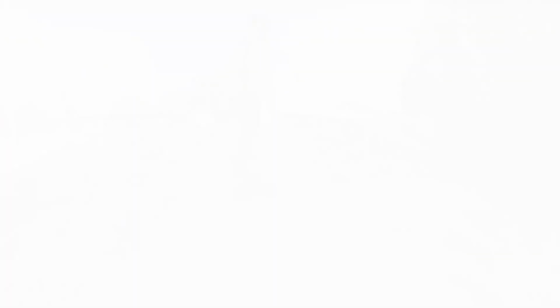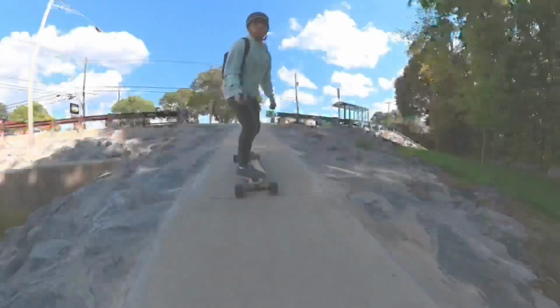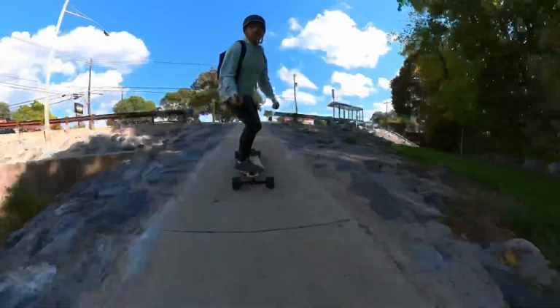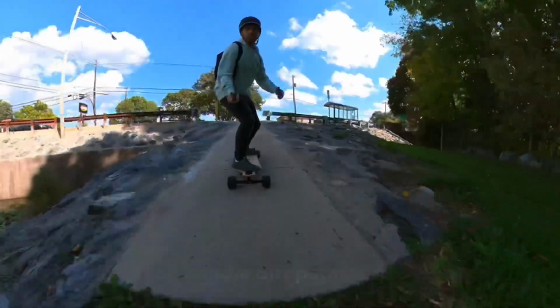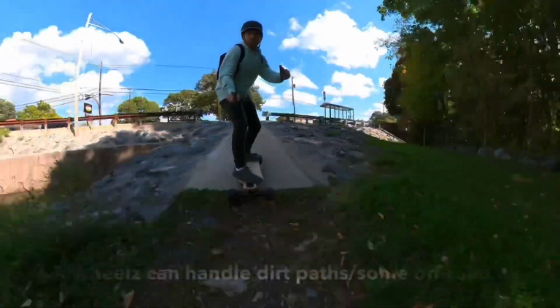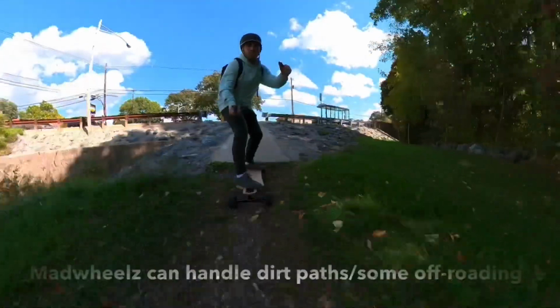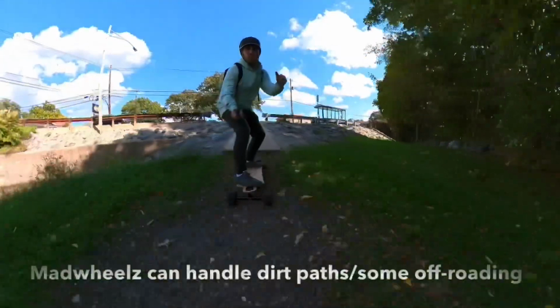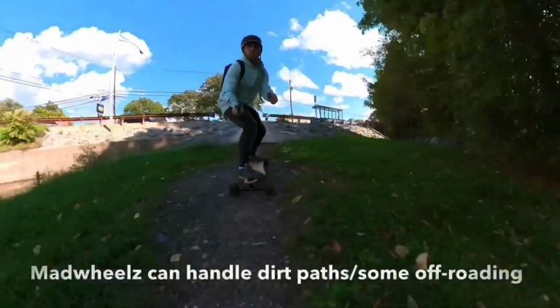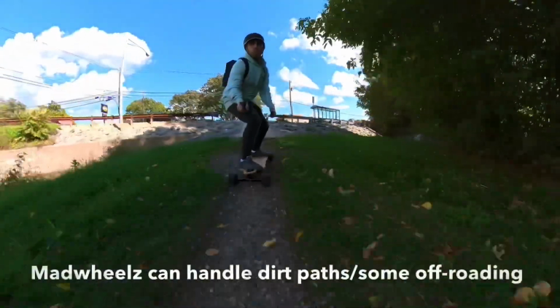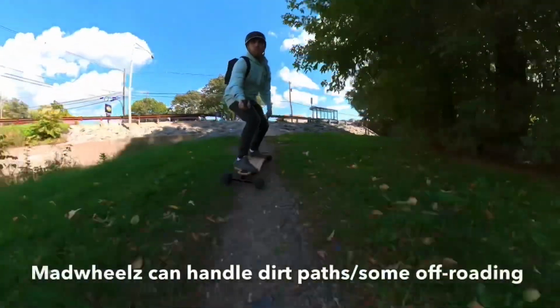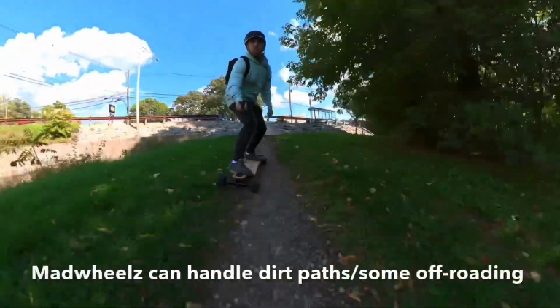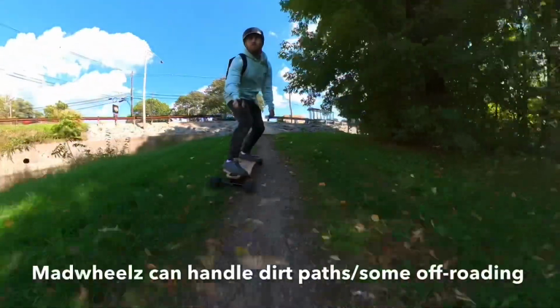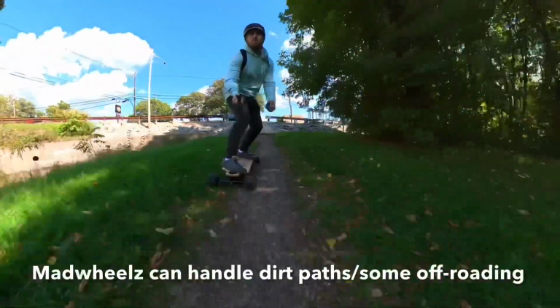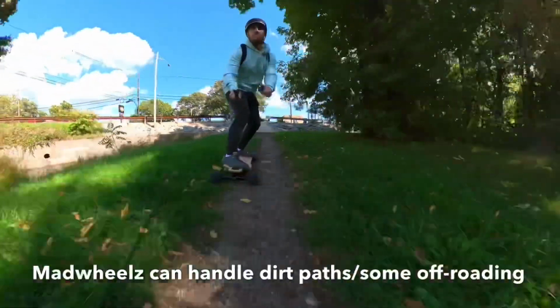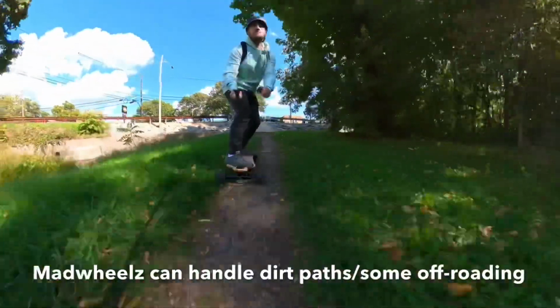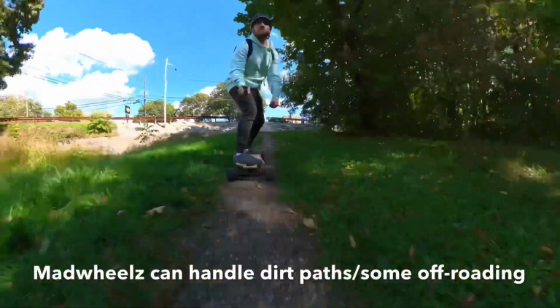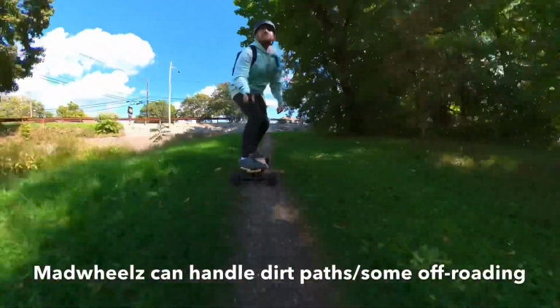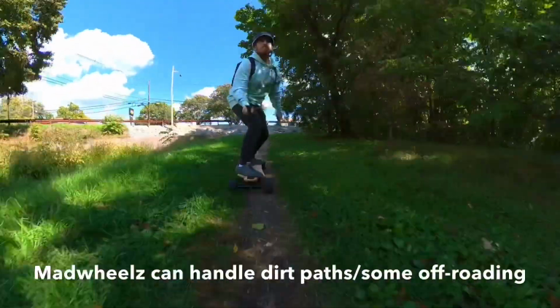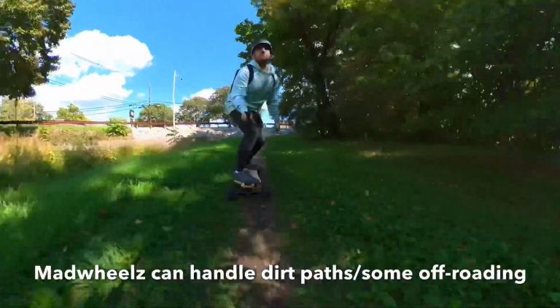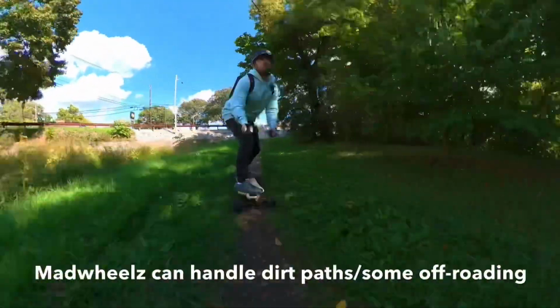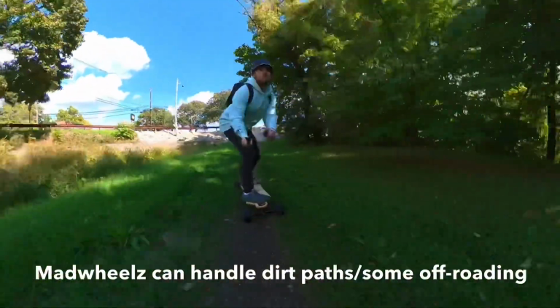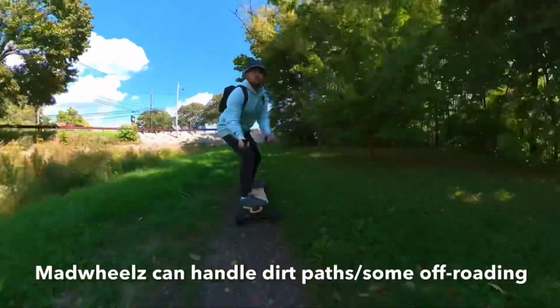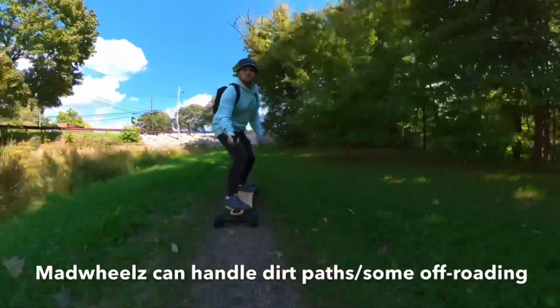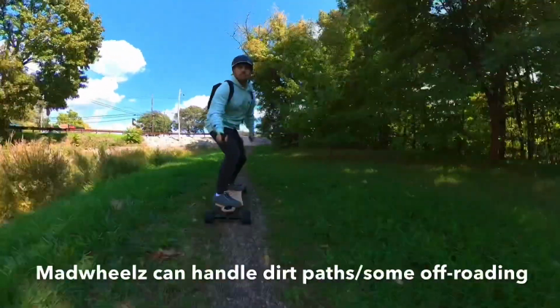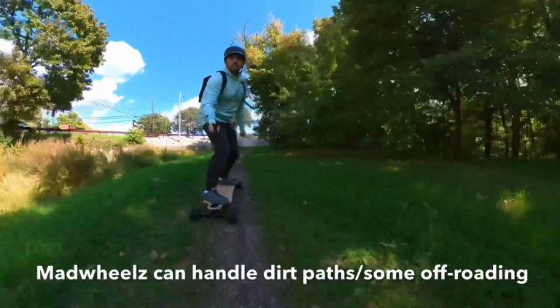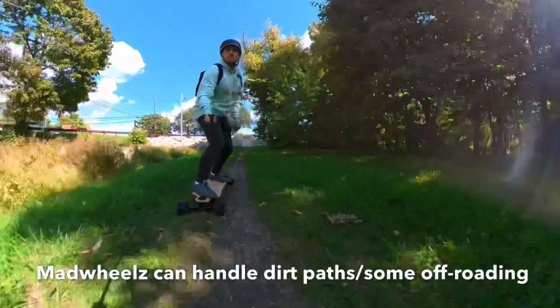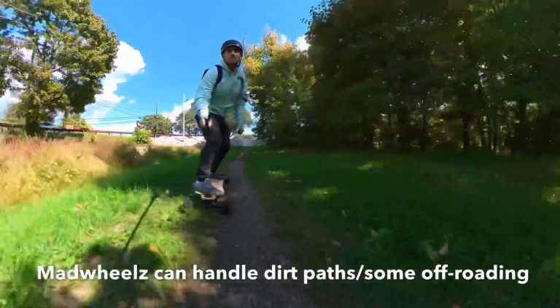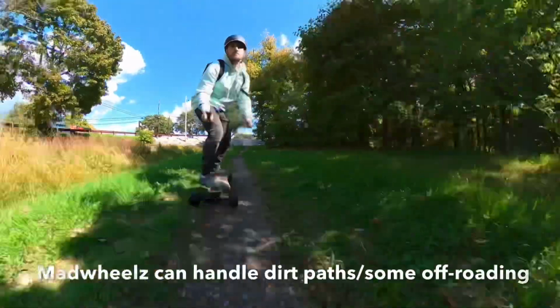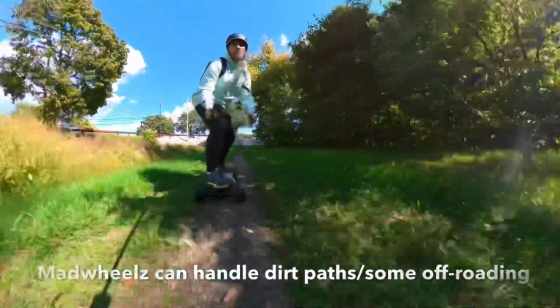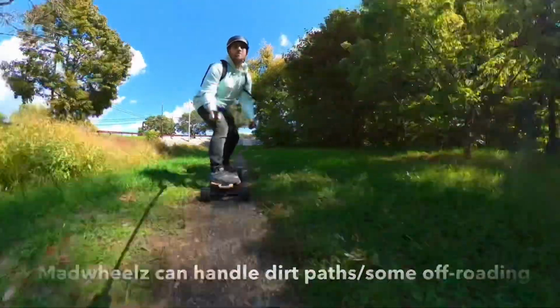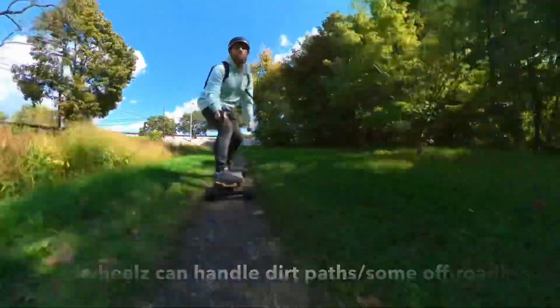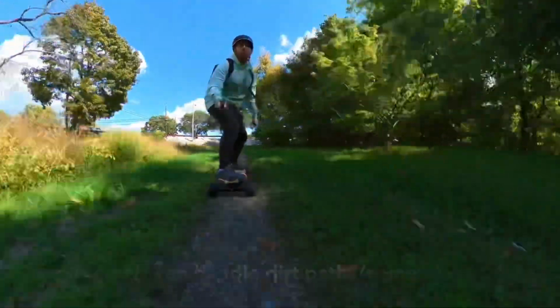Don't get it twisted — just because they're street wheels does not mean they cannot go off-roading. Check it out.